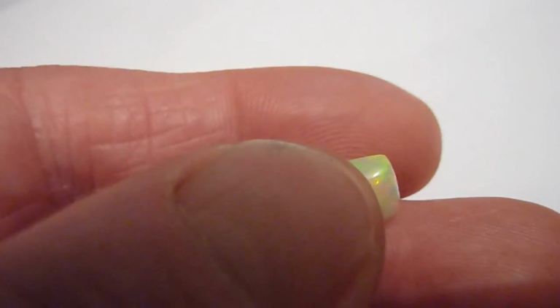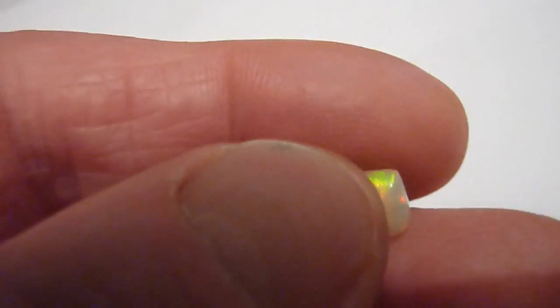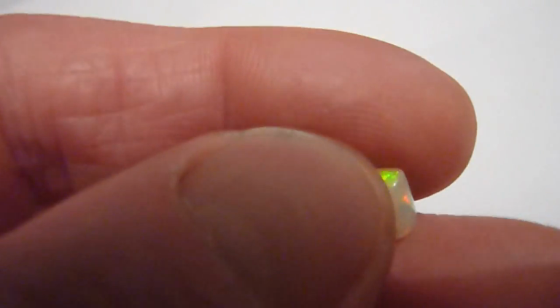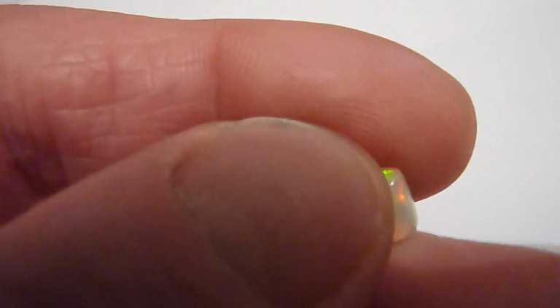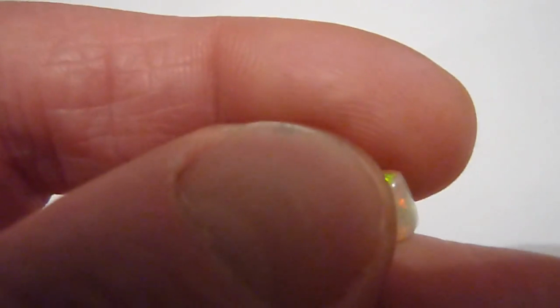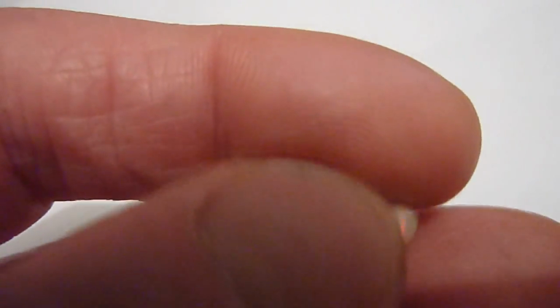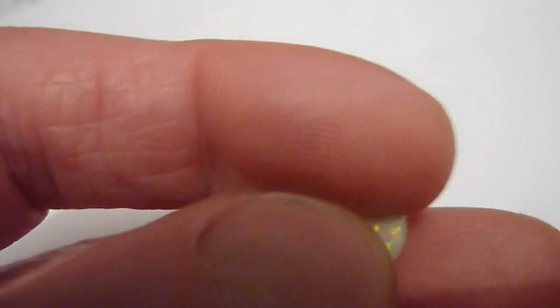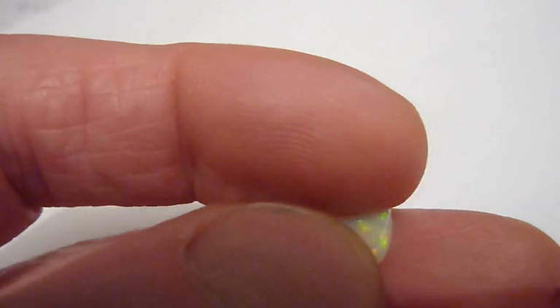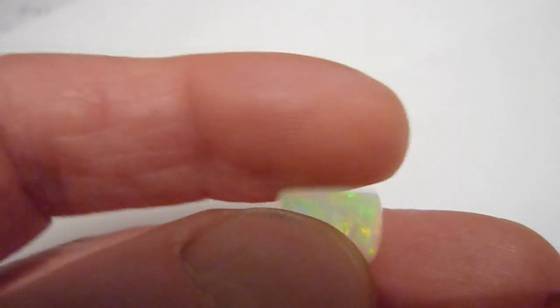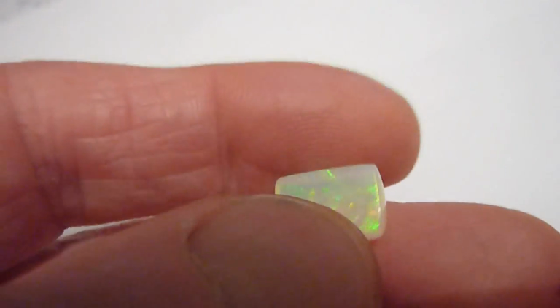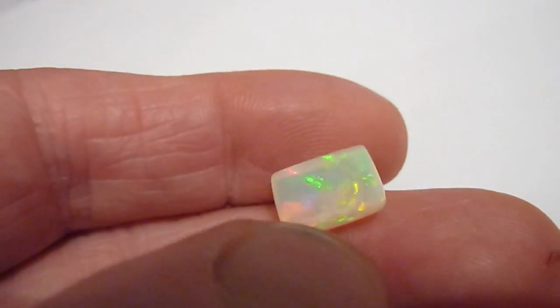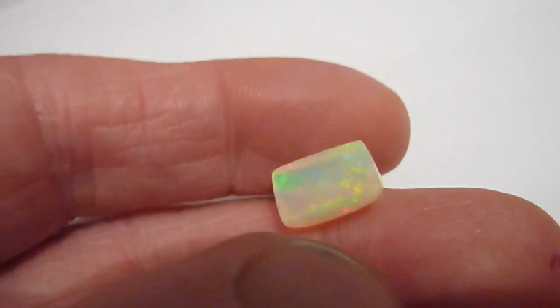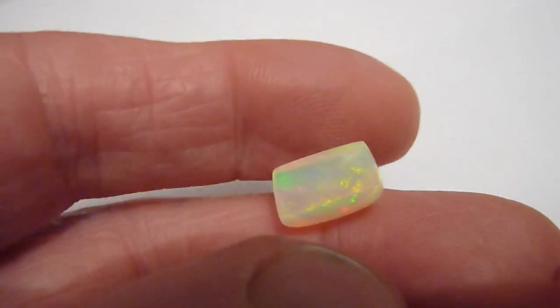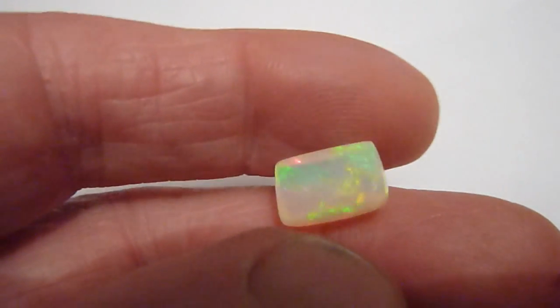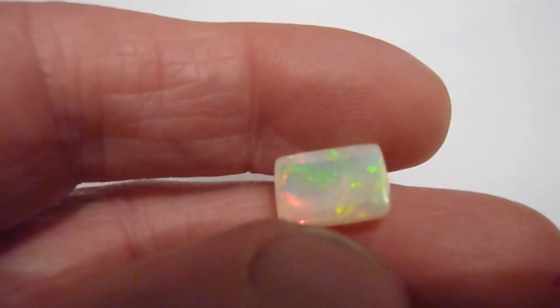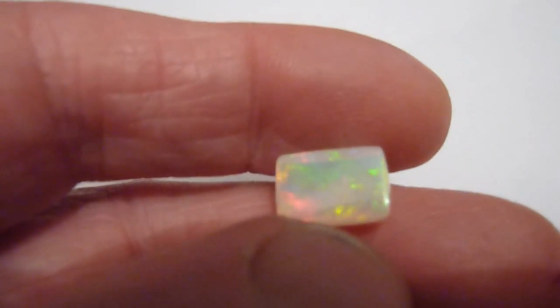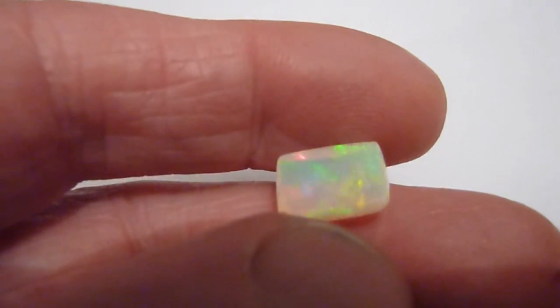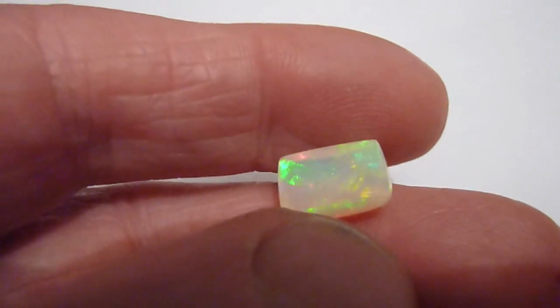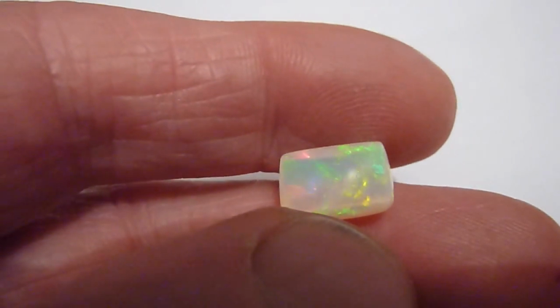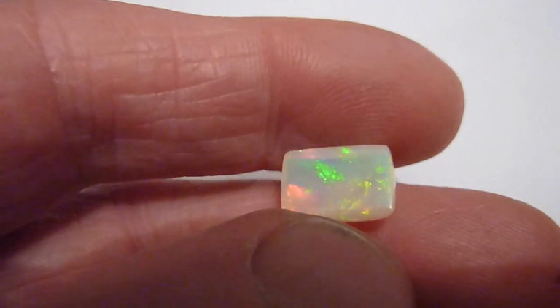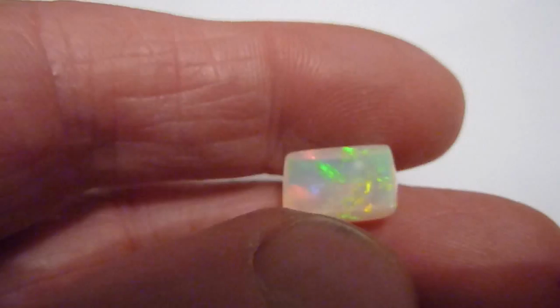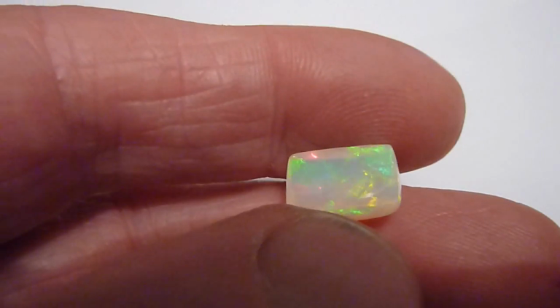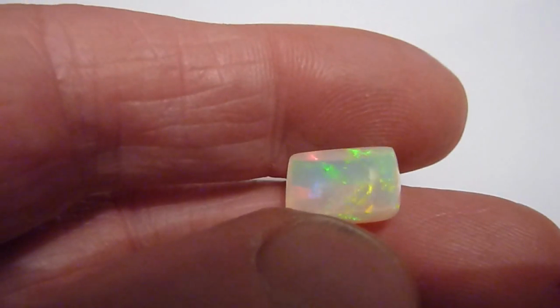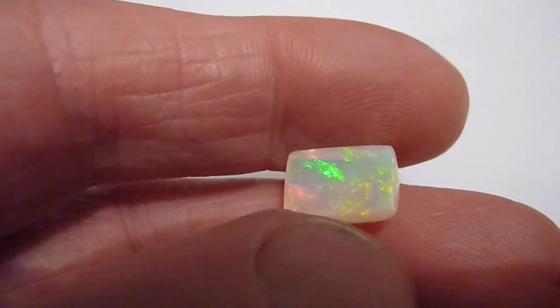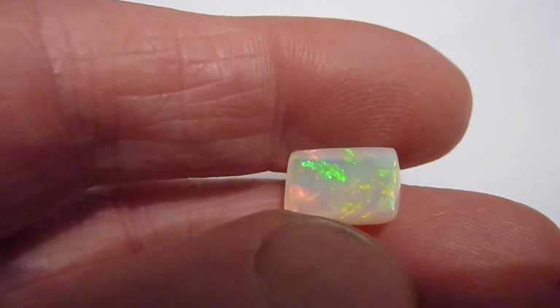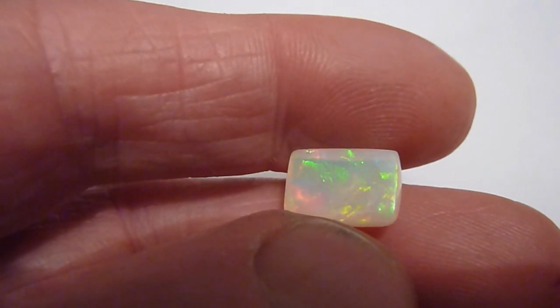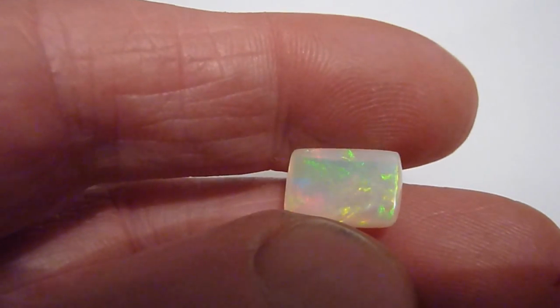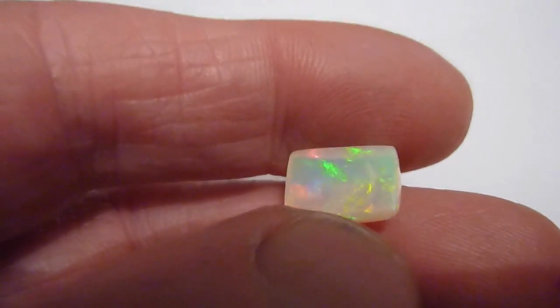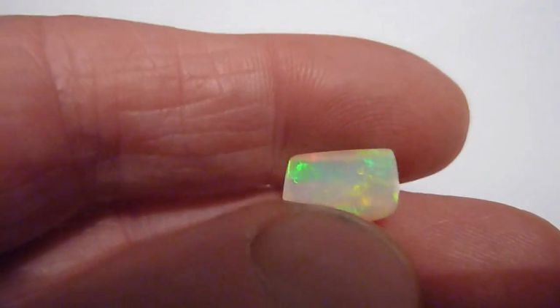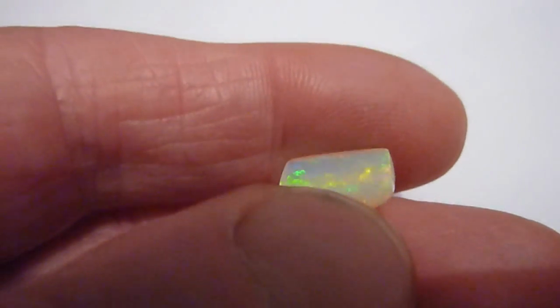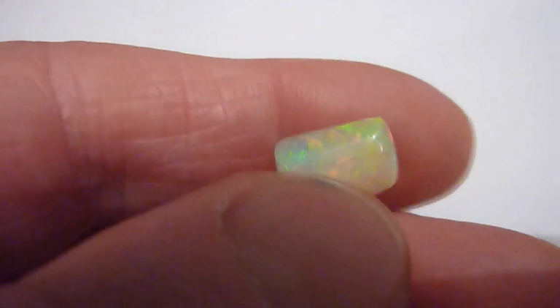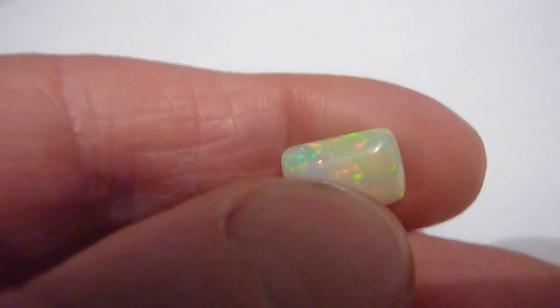It has been polished on both sides. It would make a stunning ring or pendant.